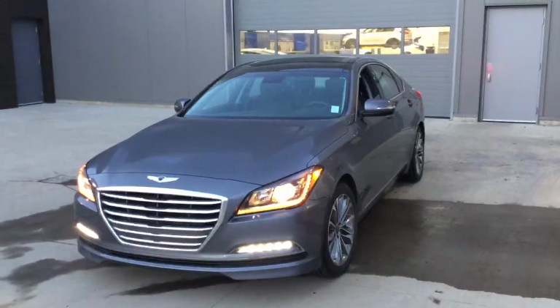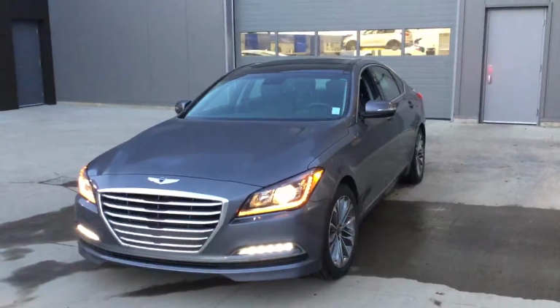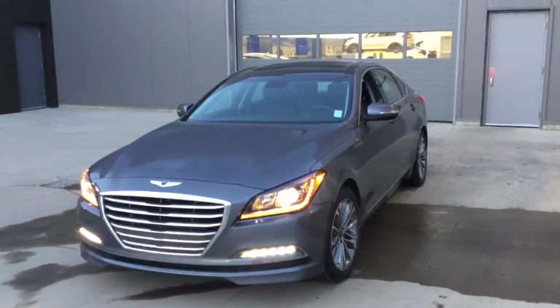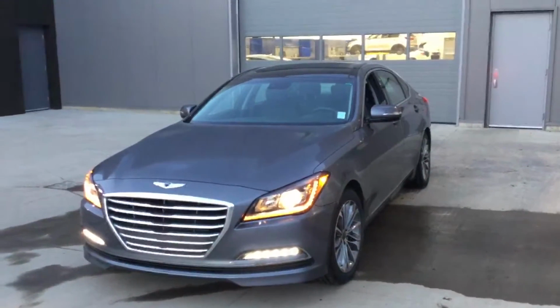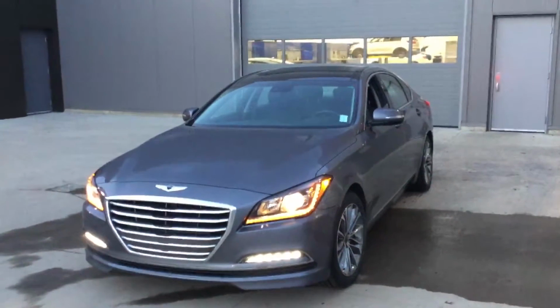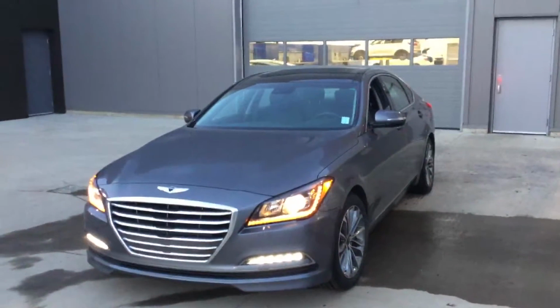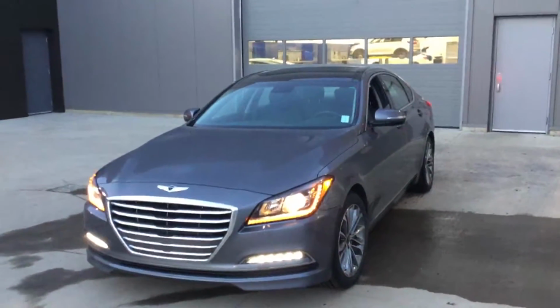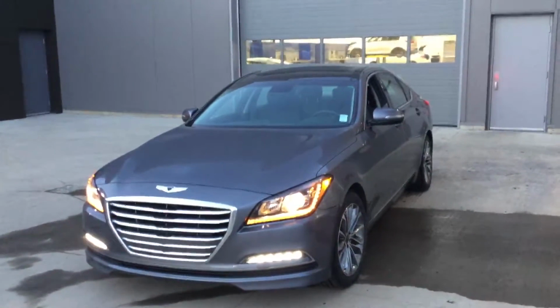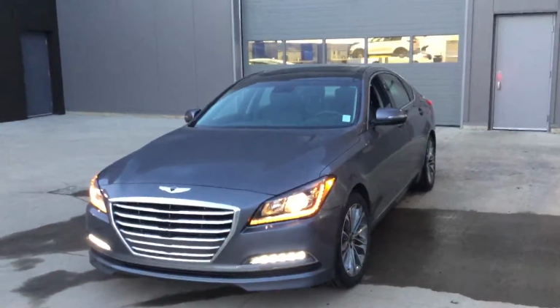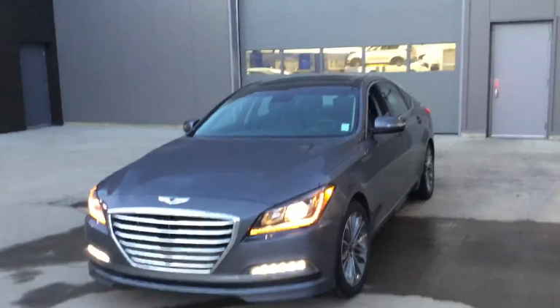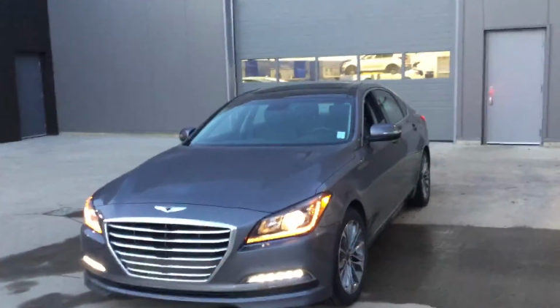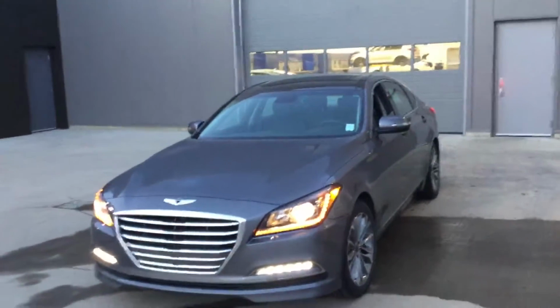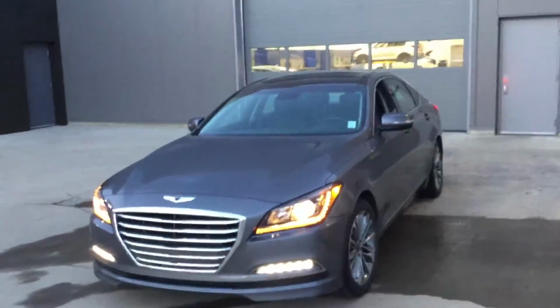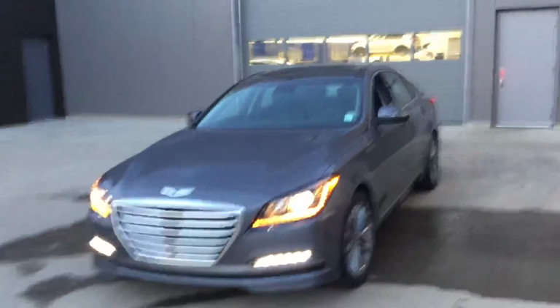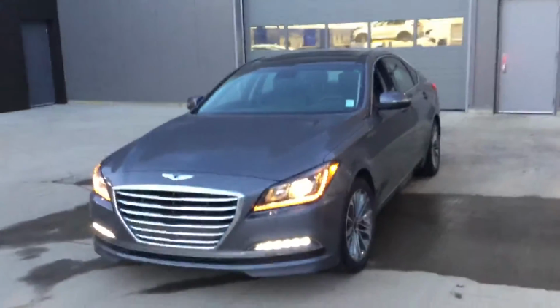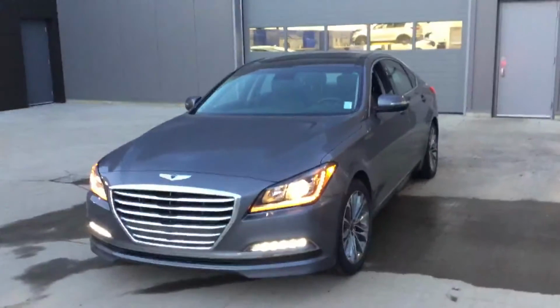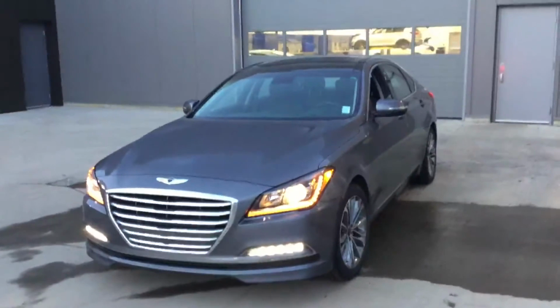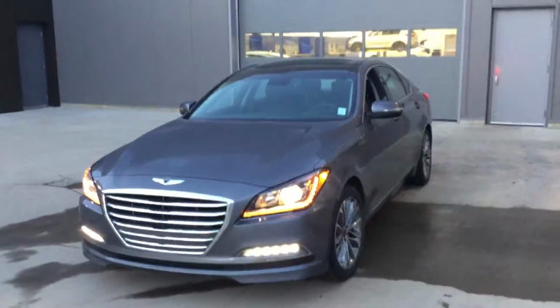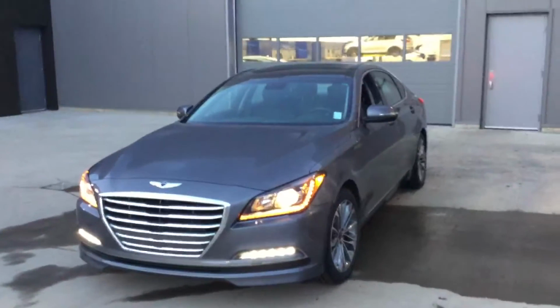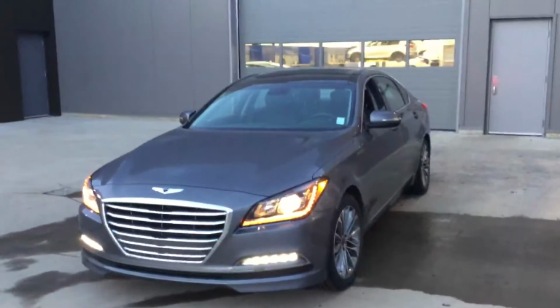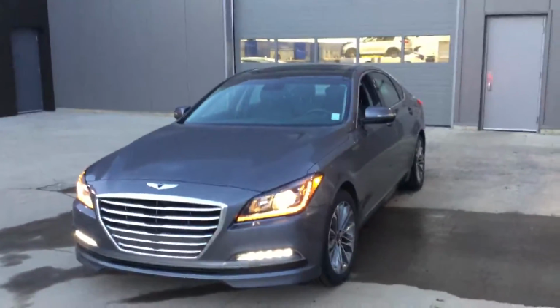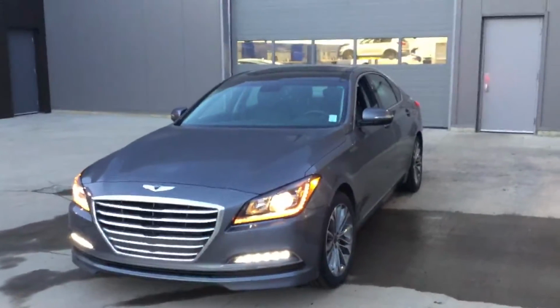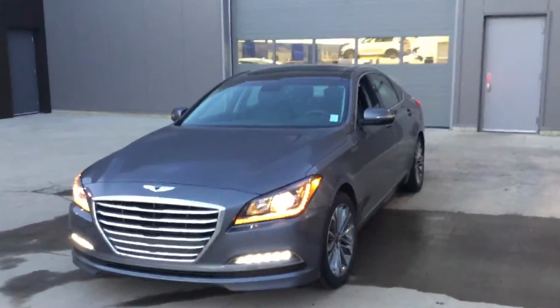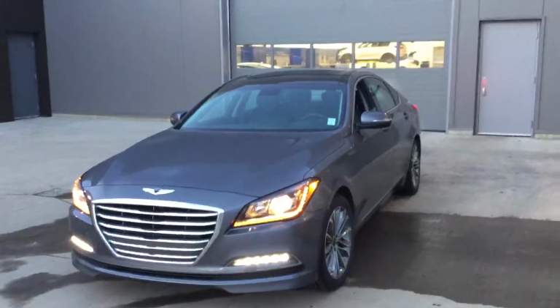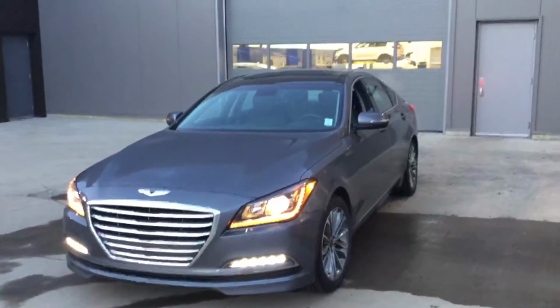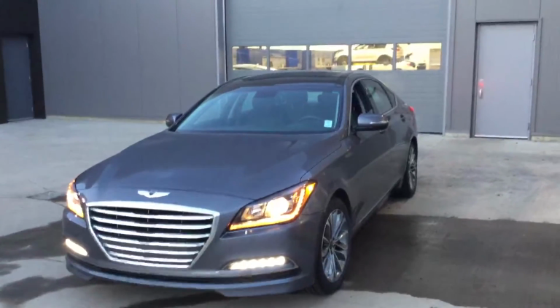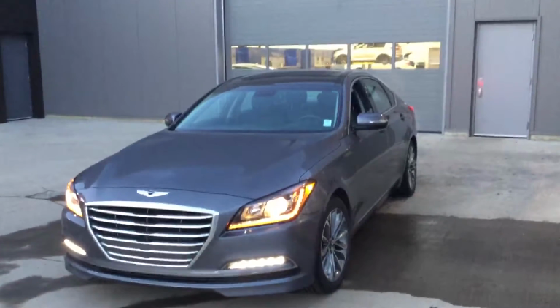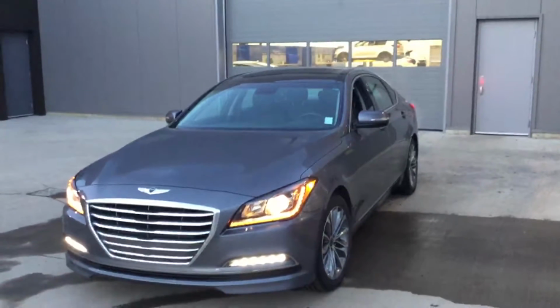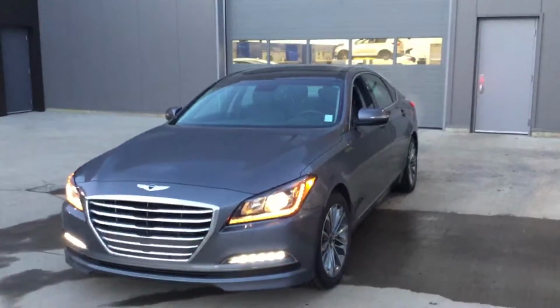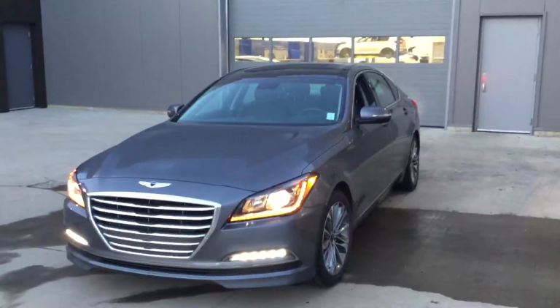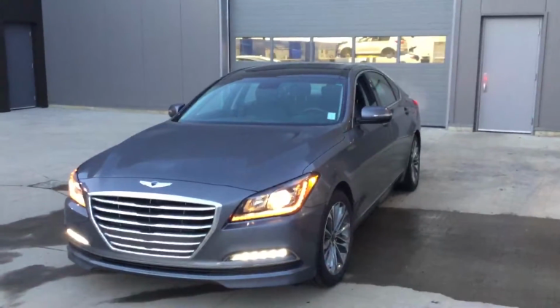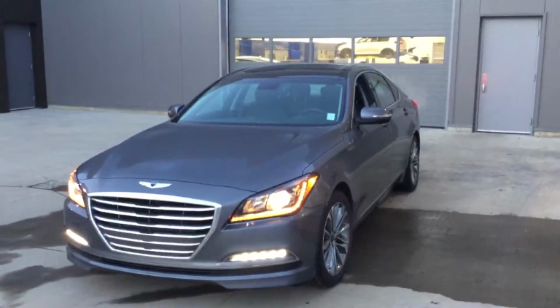Hey Mike, it's Ray with River City Hyundai, just sending you a quick little video on our 2016 Genesis.